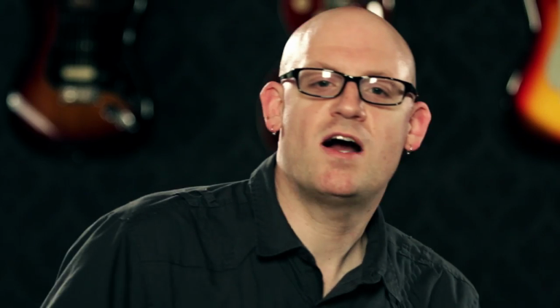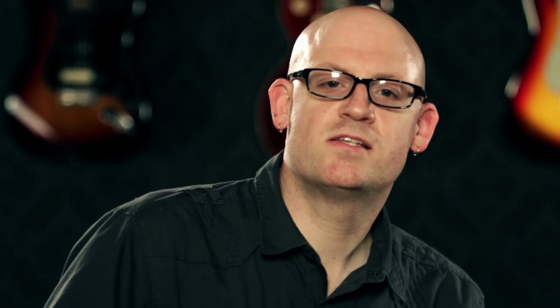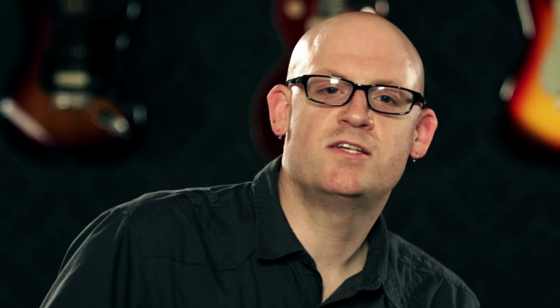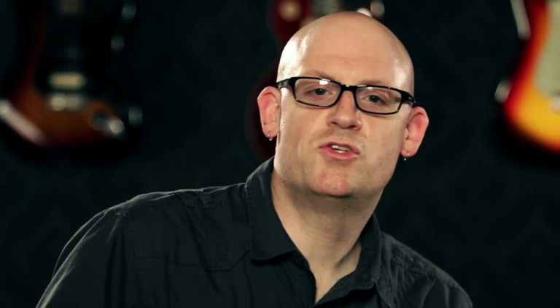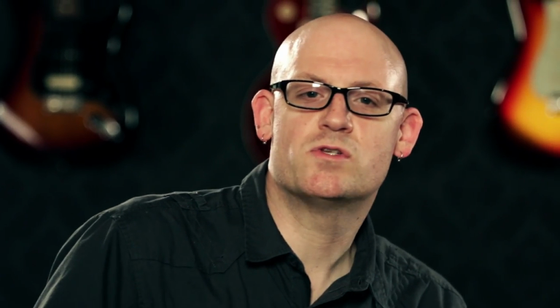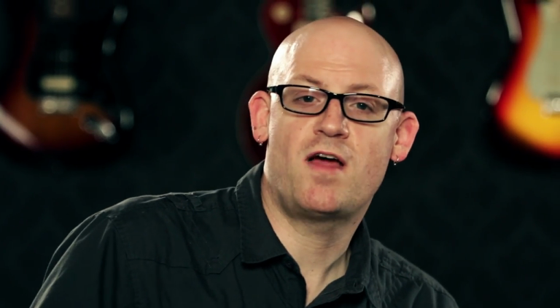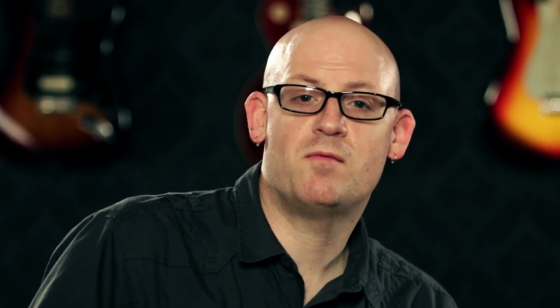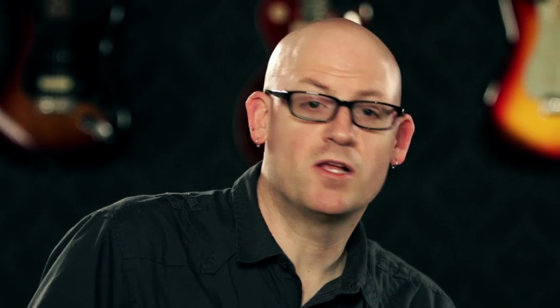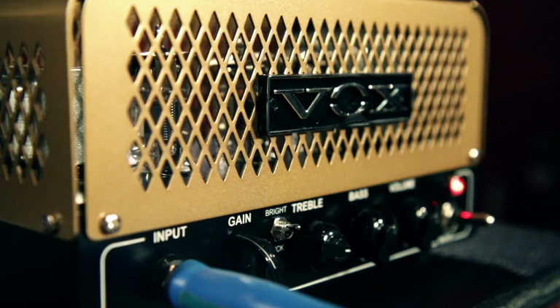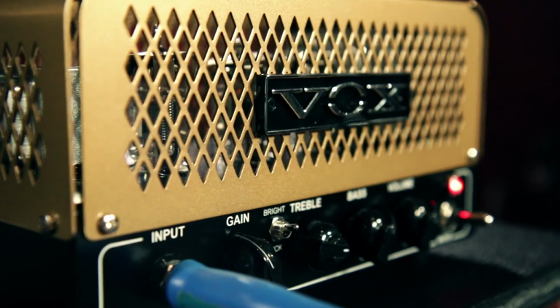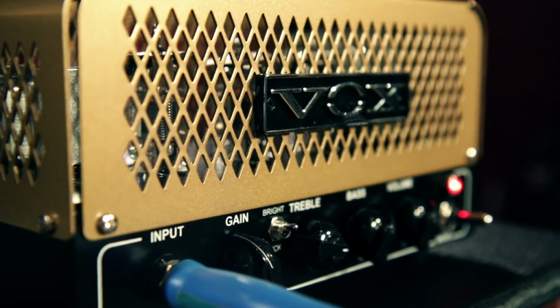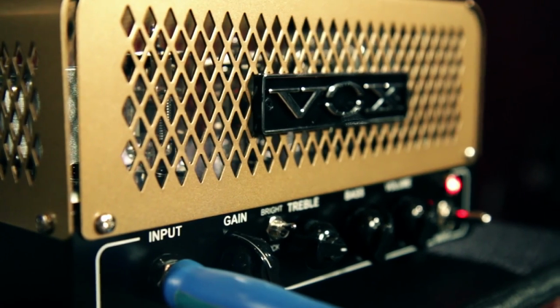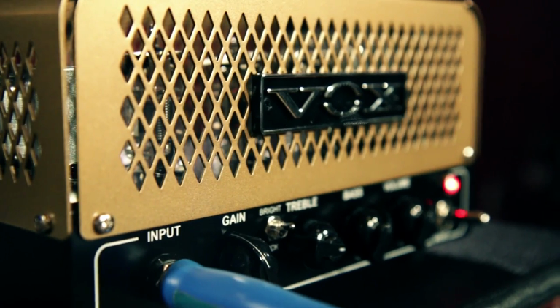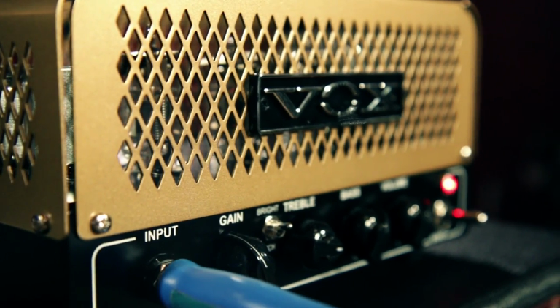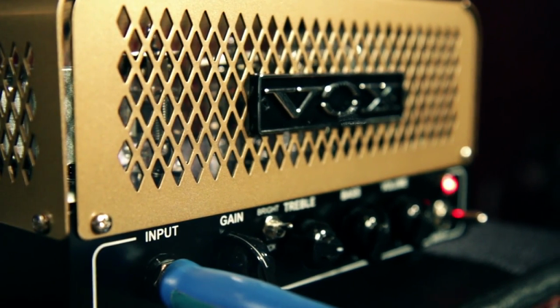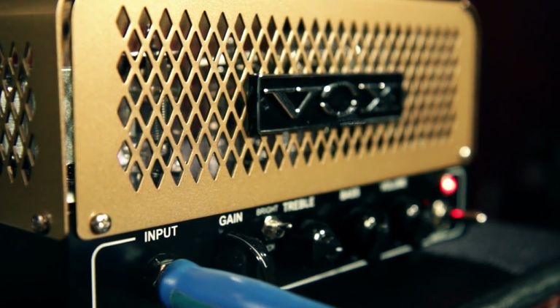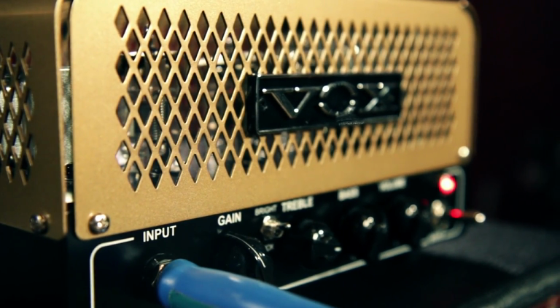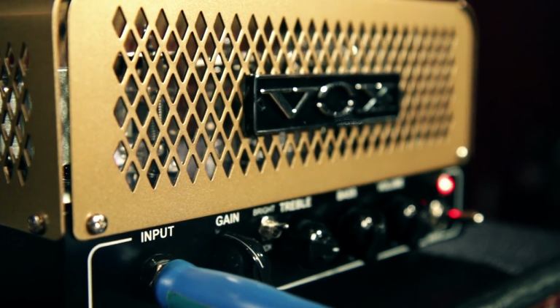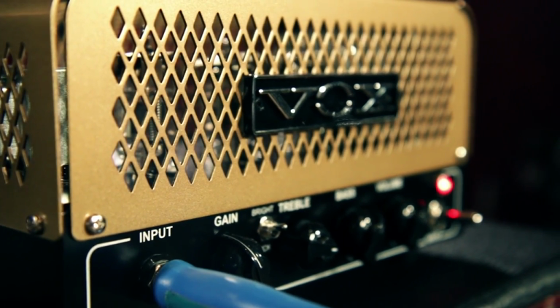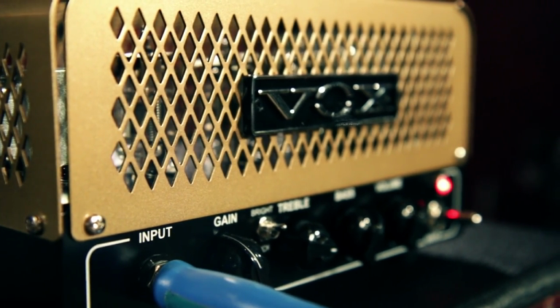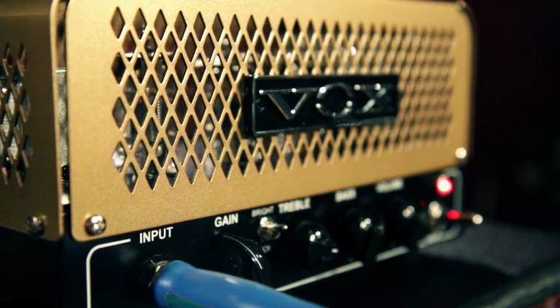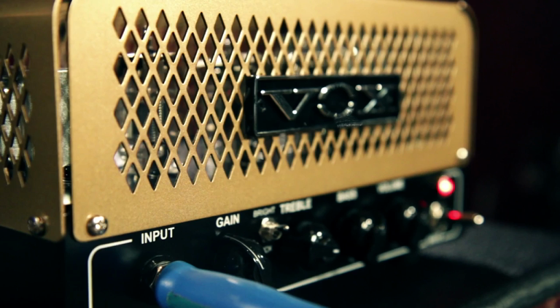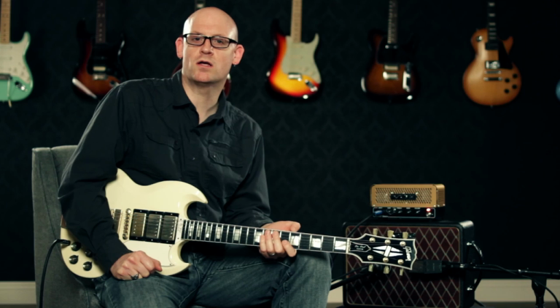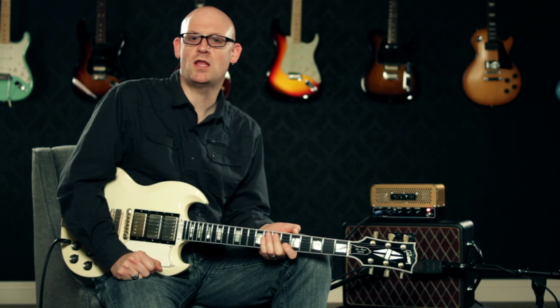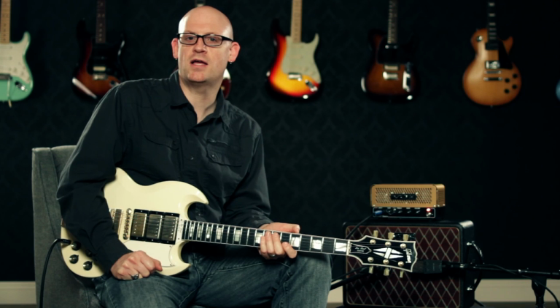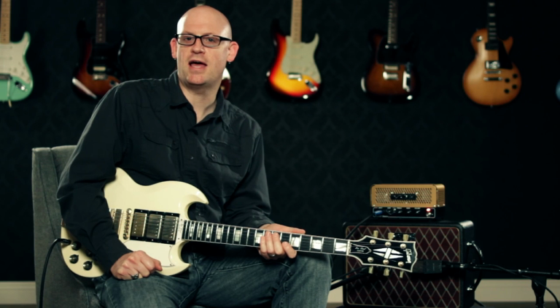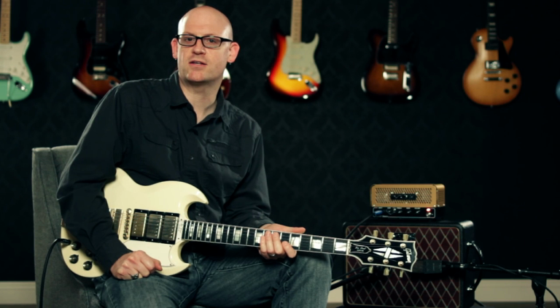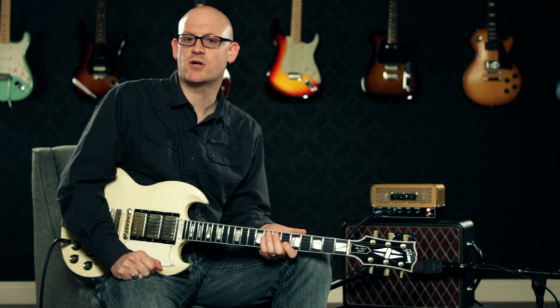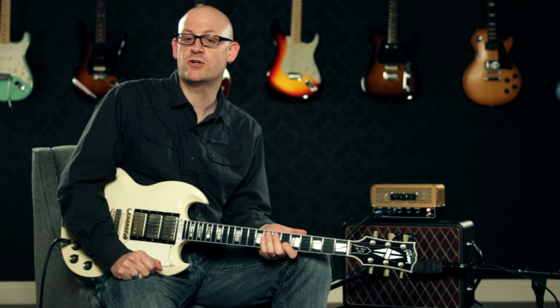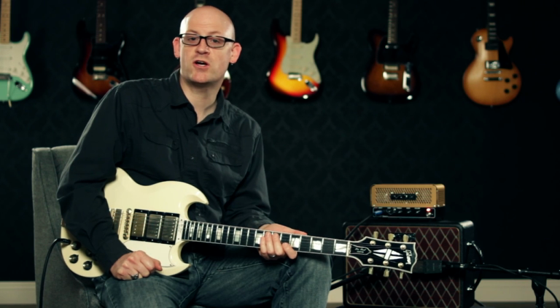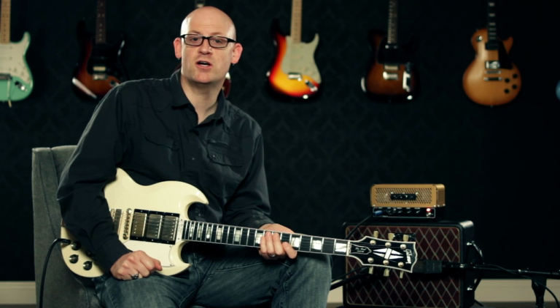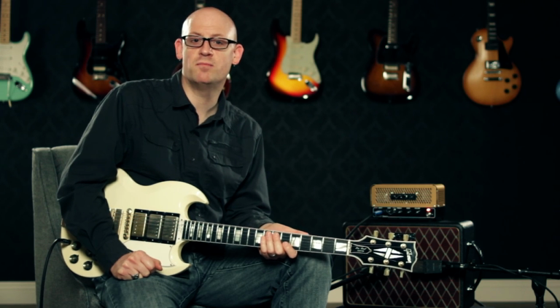The Vox NT2 is available exclusively at Guitar Center for a limited time, or online at GuitarCenter.com.